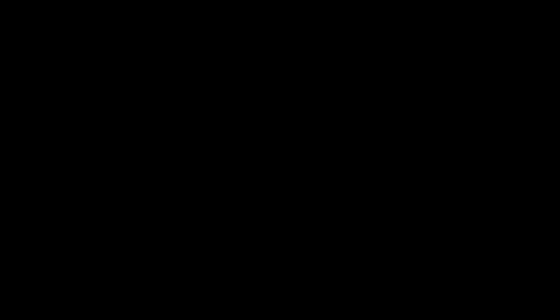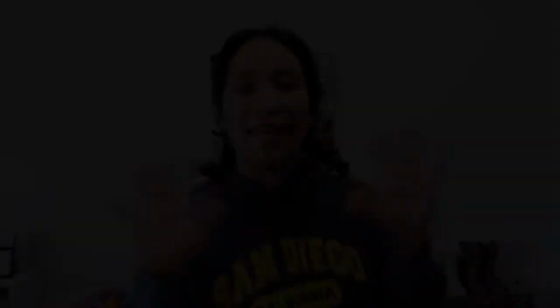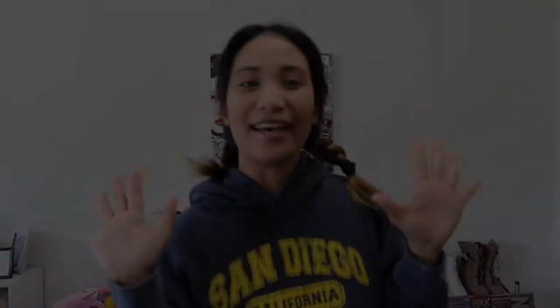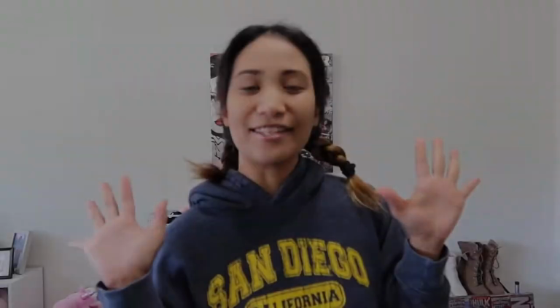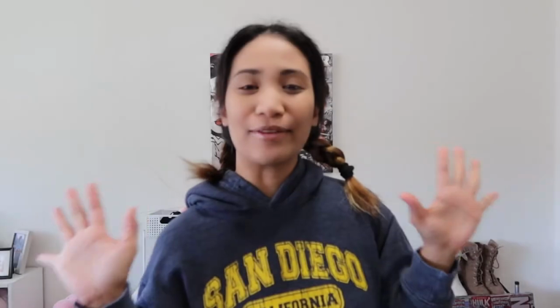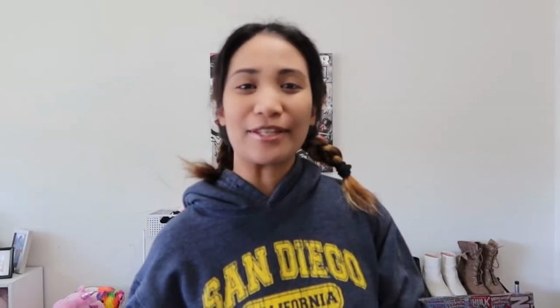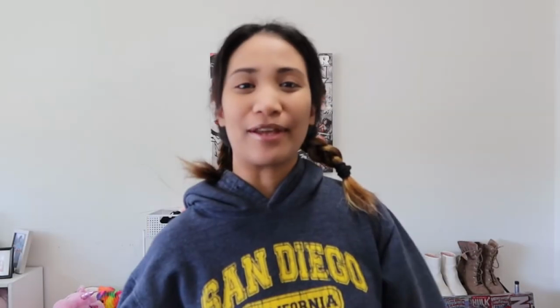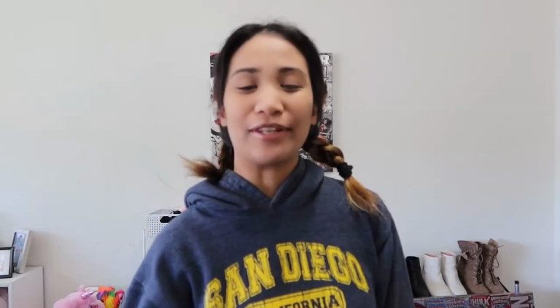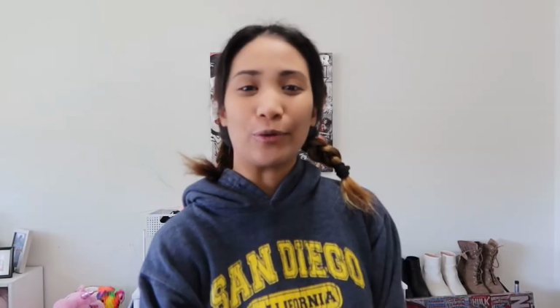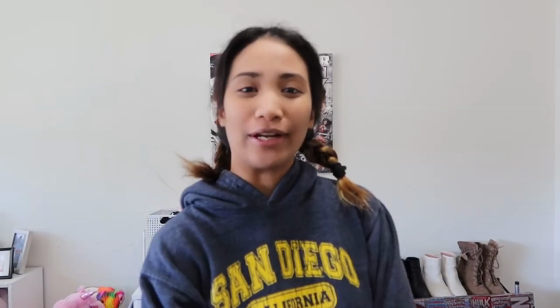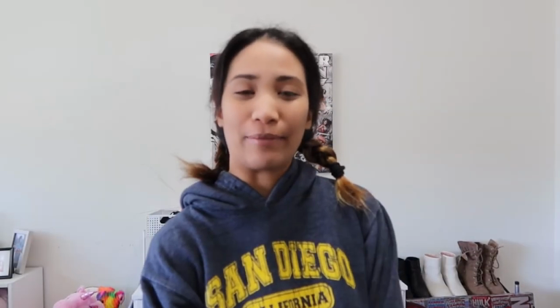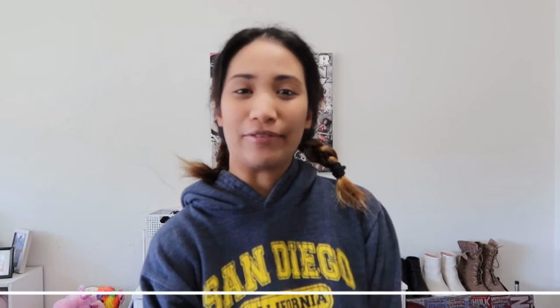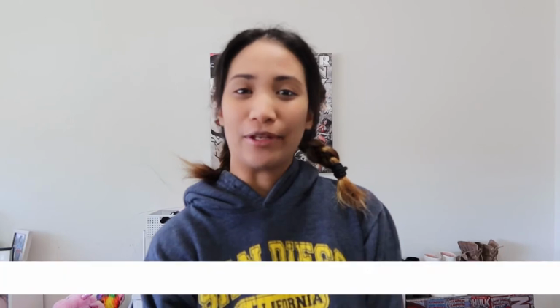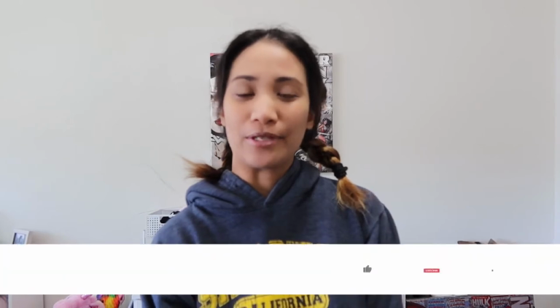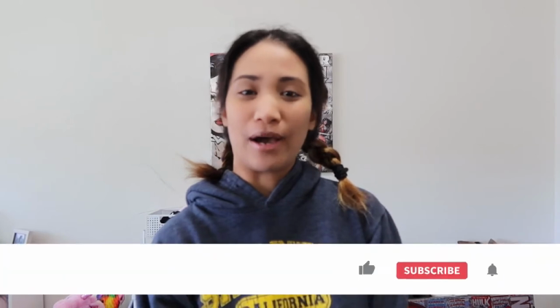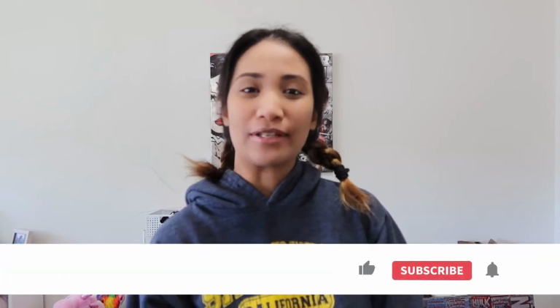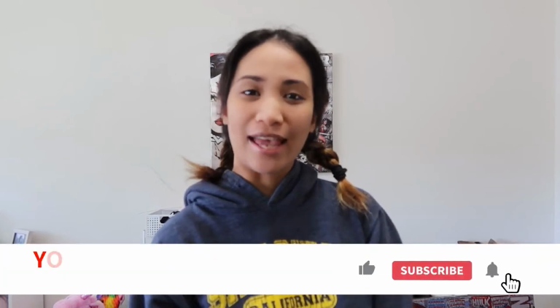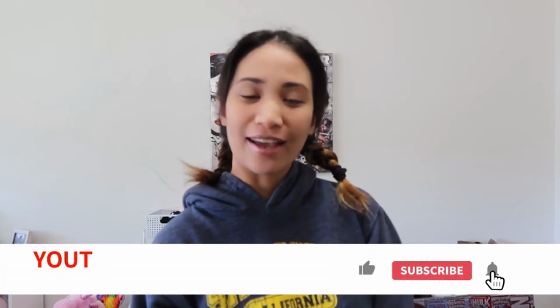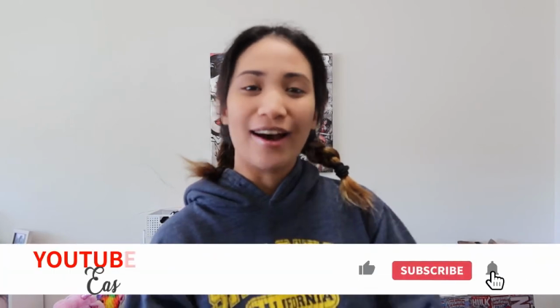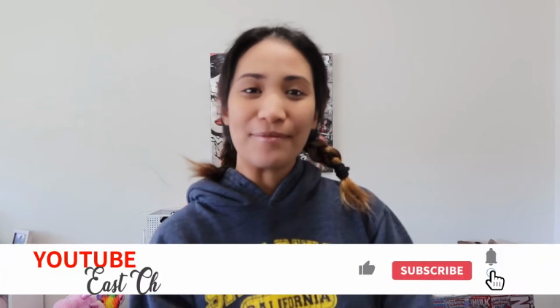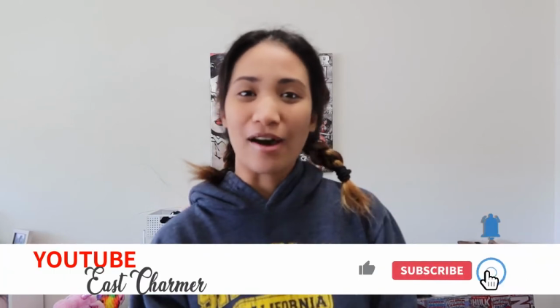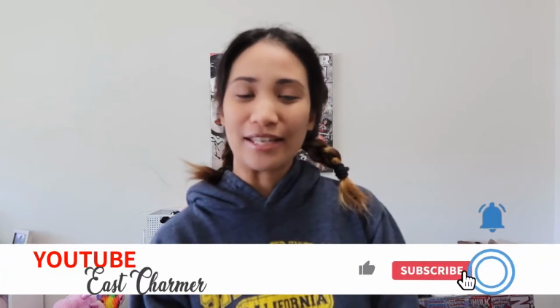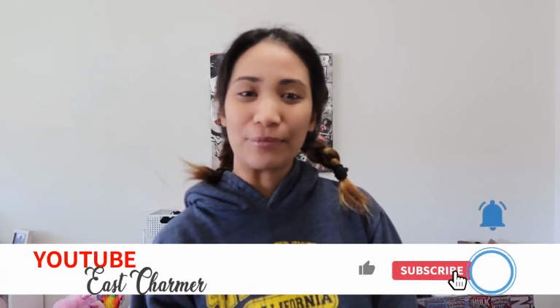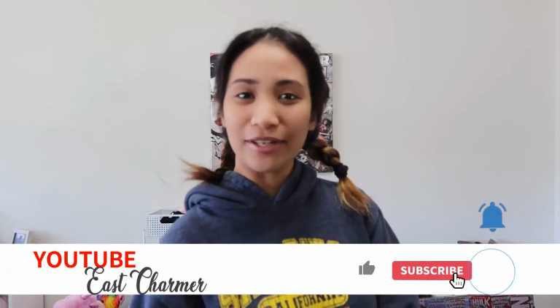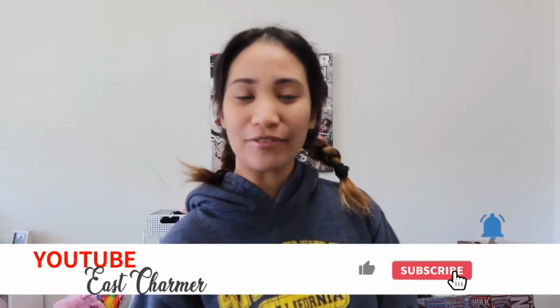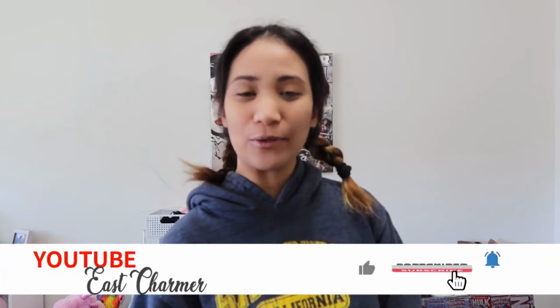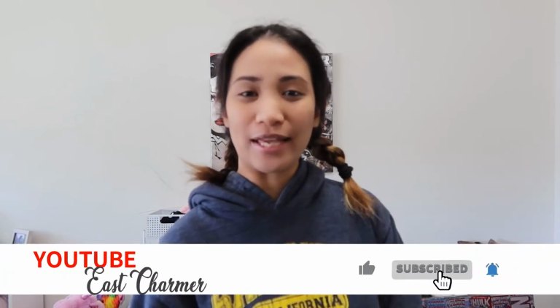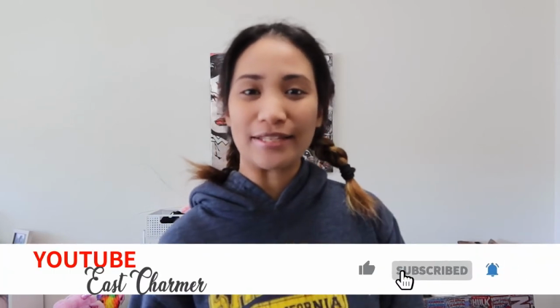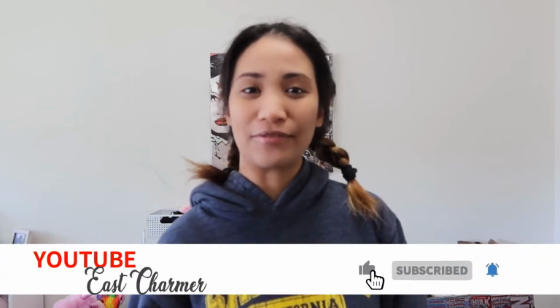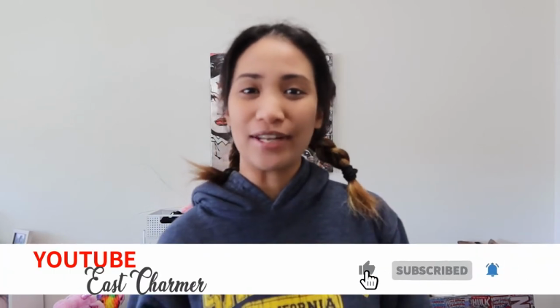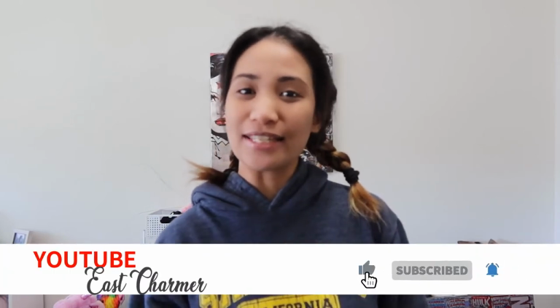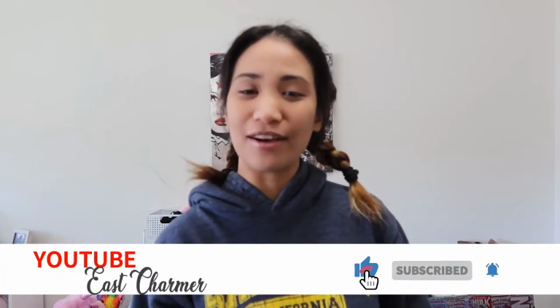Hey guys! Welcome back to my video where I make videos about tech, unboxing, product reviews, and some fun stuff.